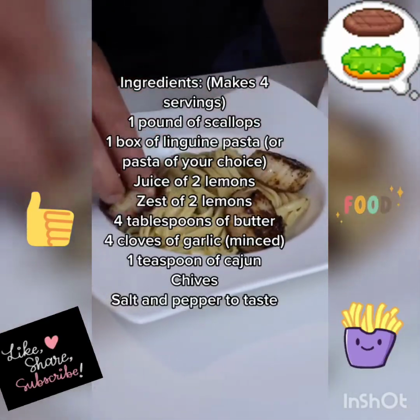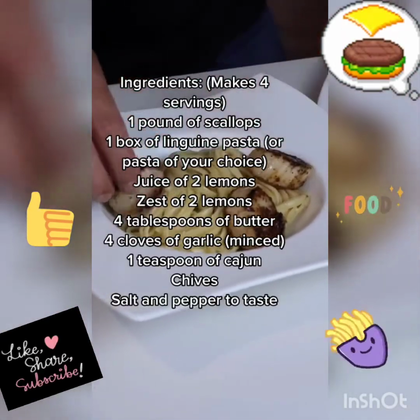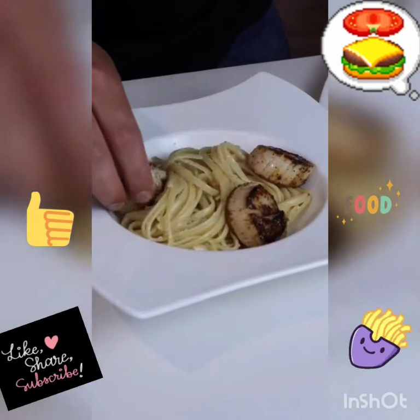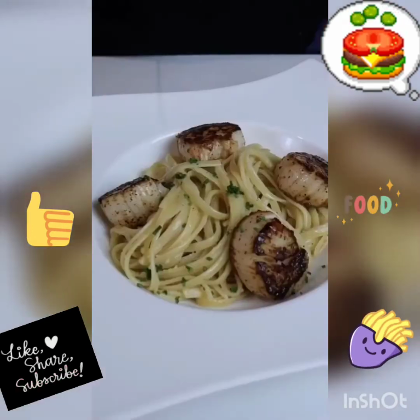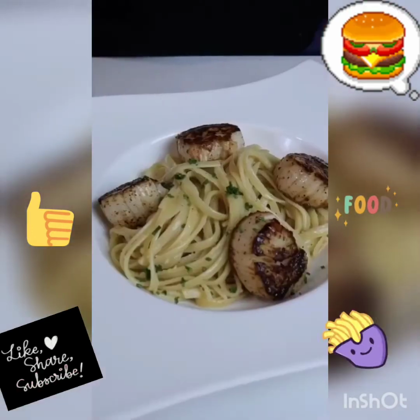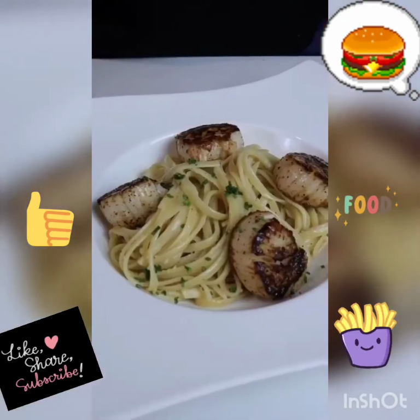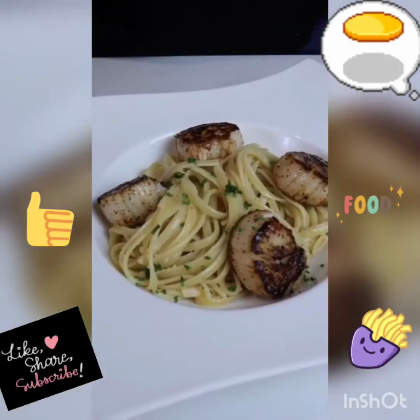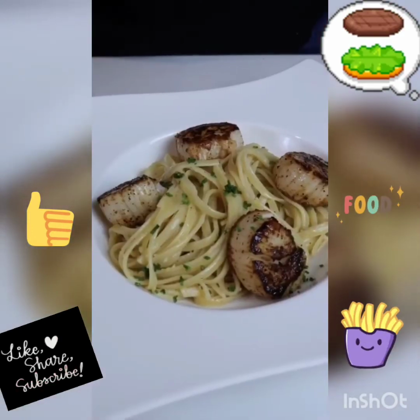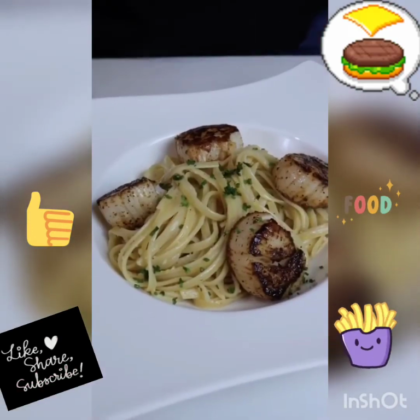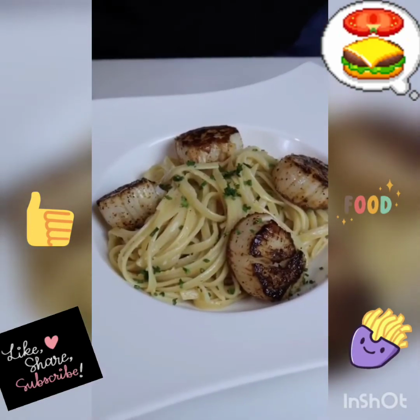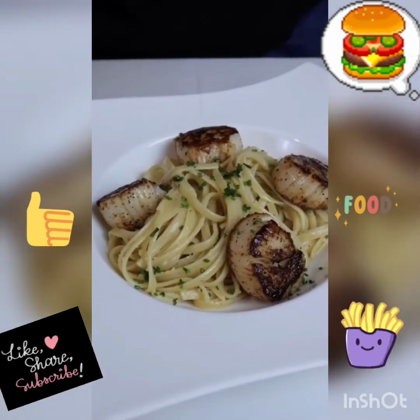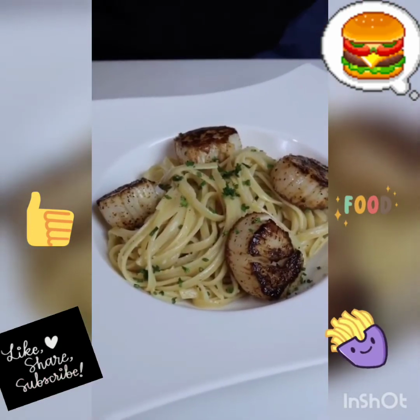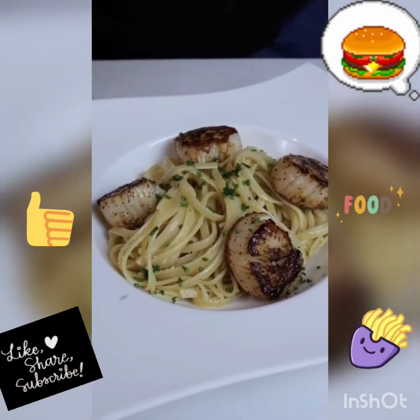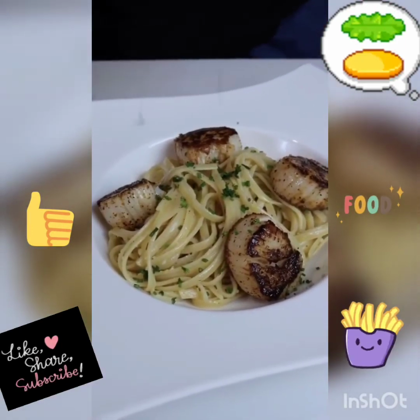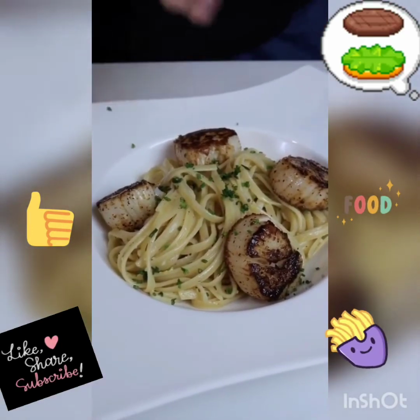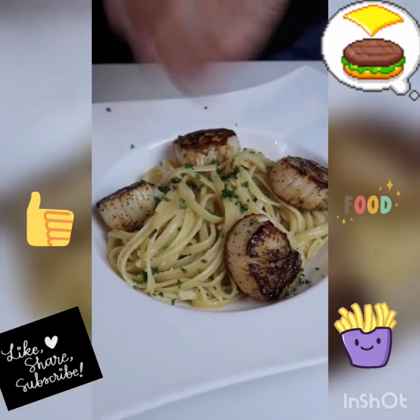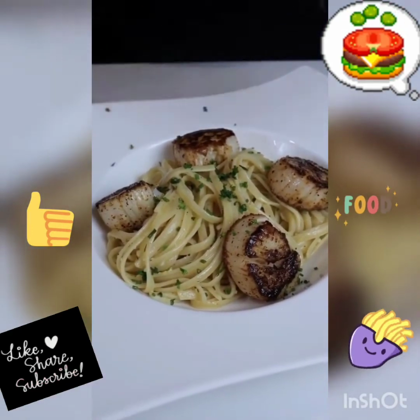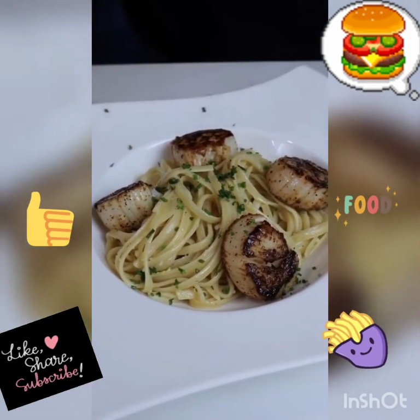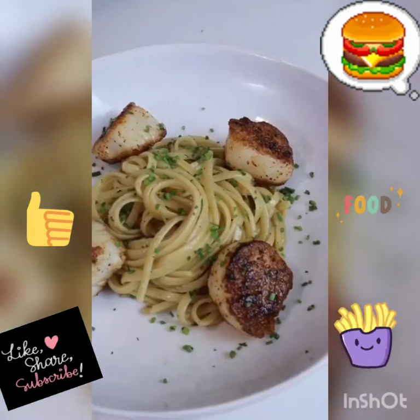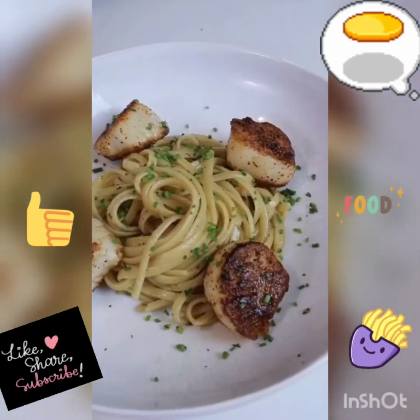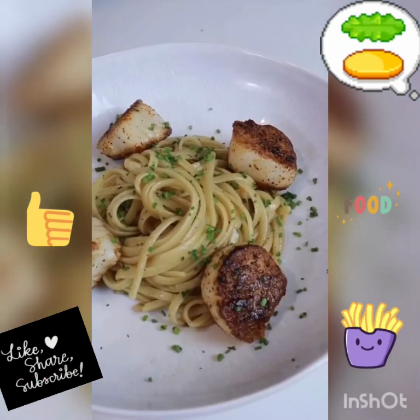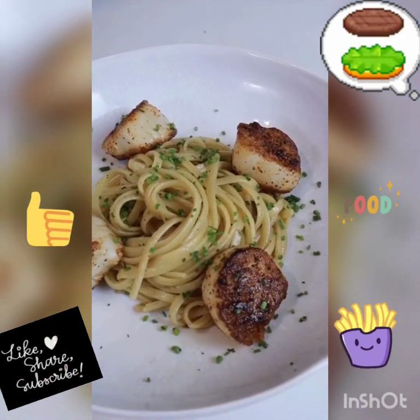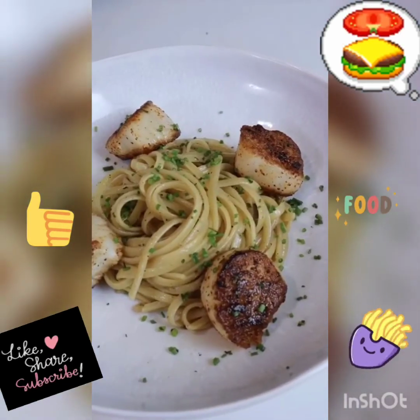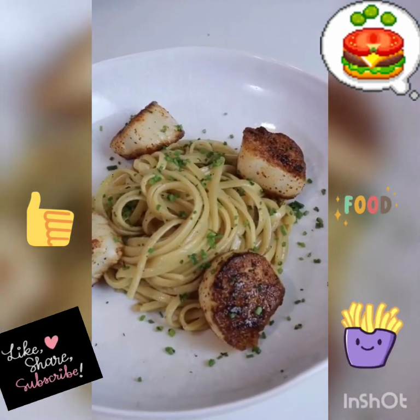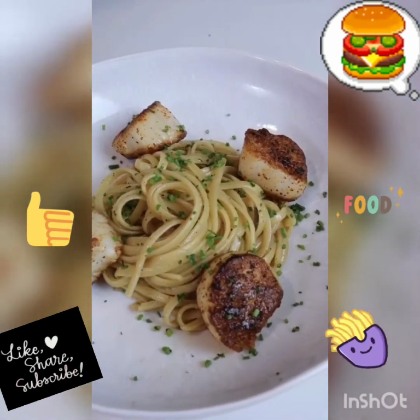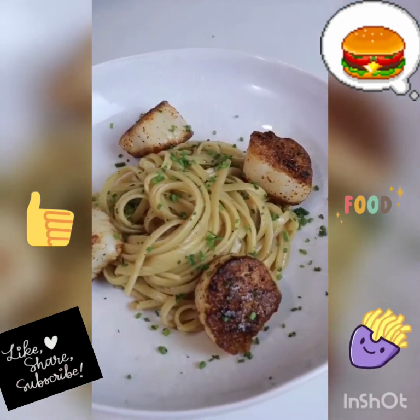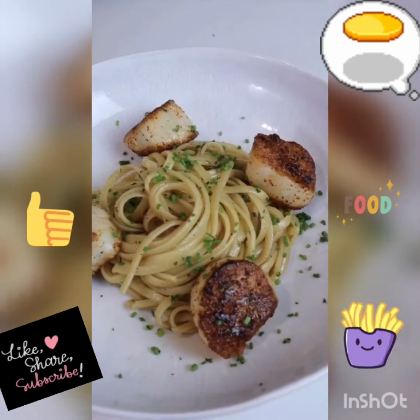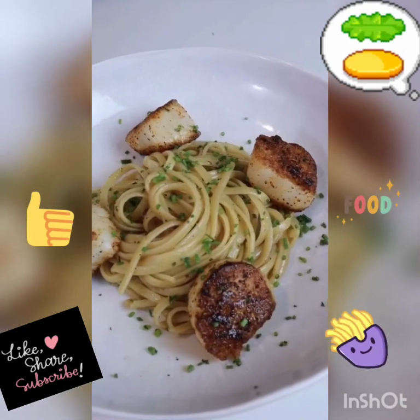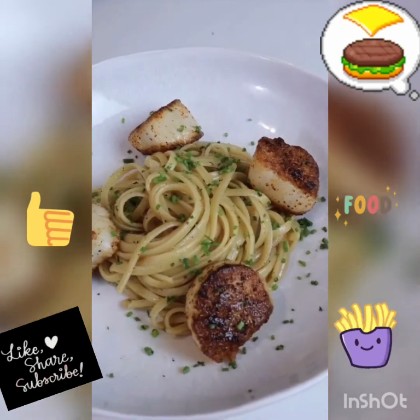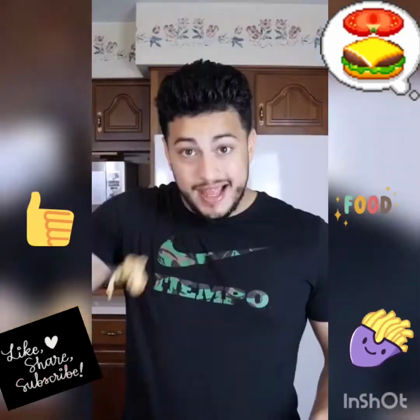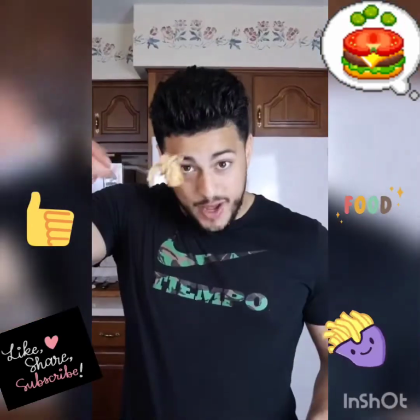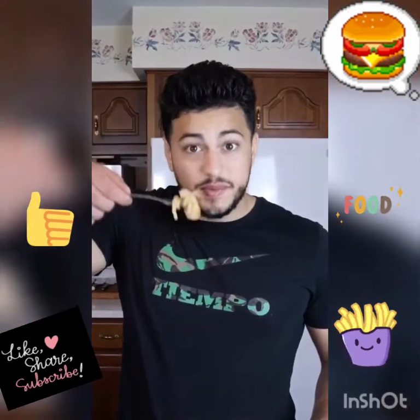Toss on your scallops, finish off with some fresh chives, and we have final product. This pasta honestly hits different. Bismillah.